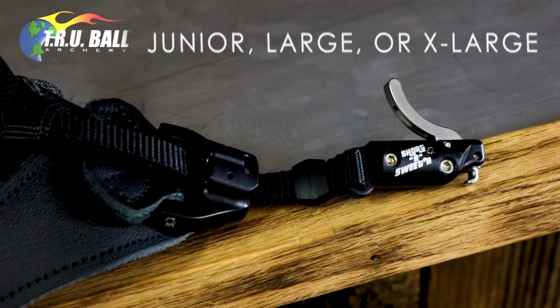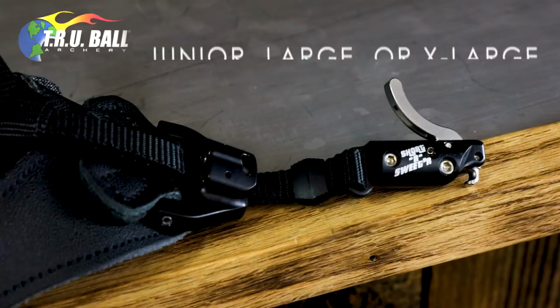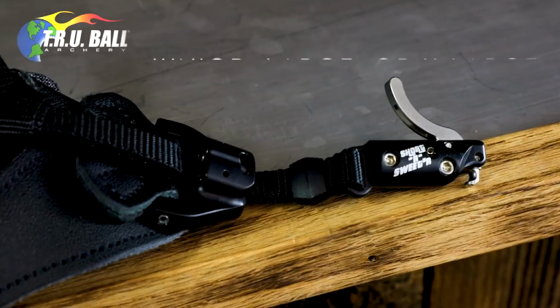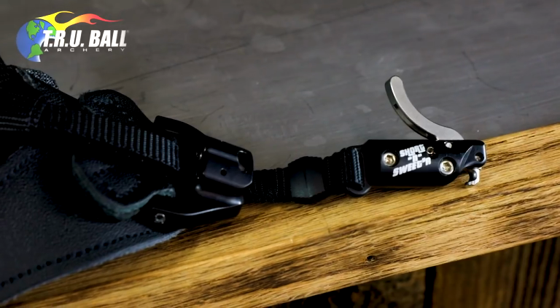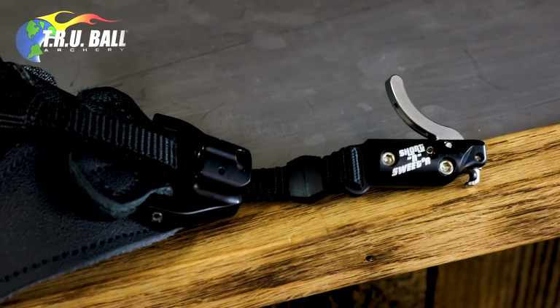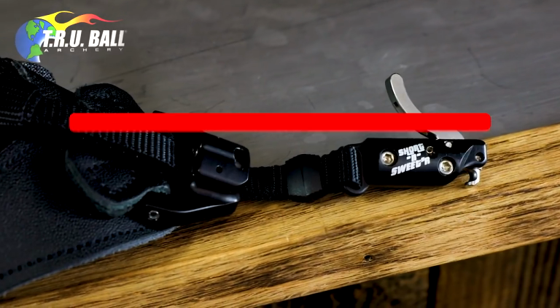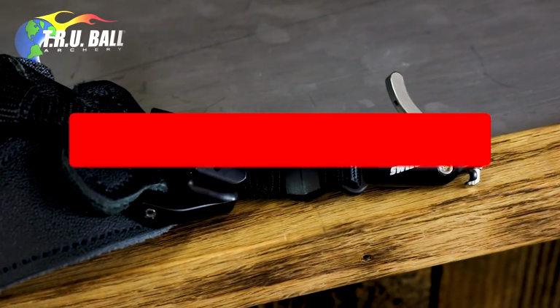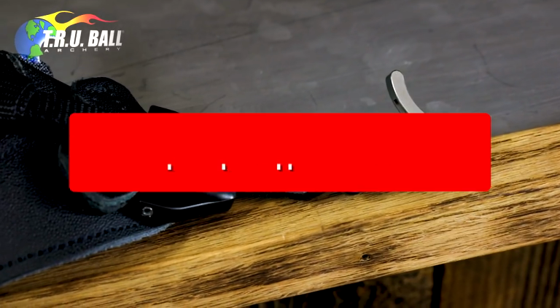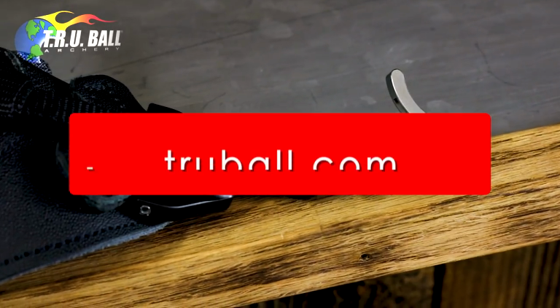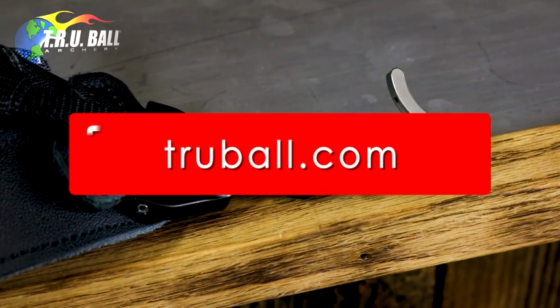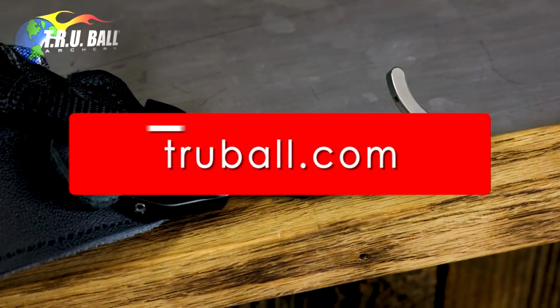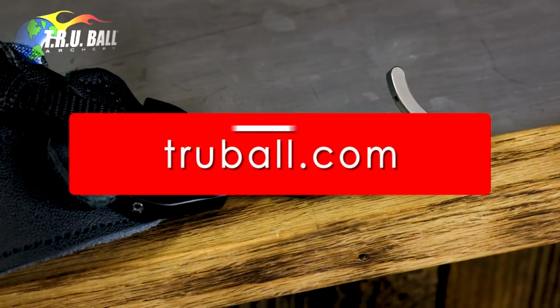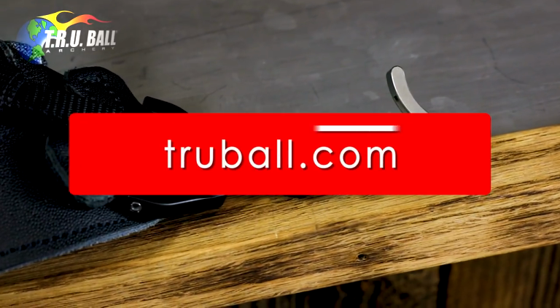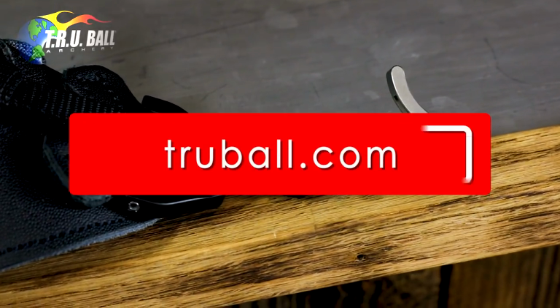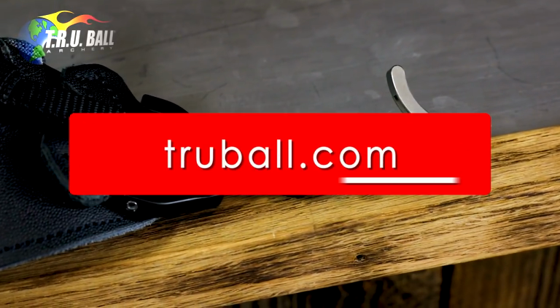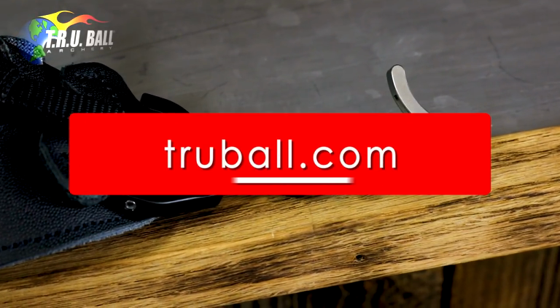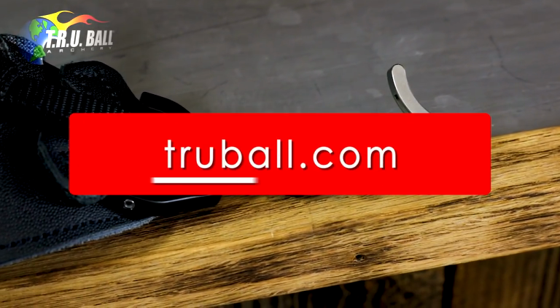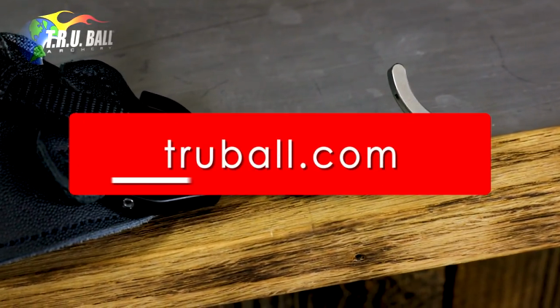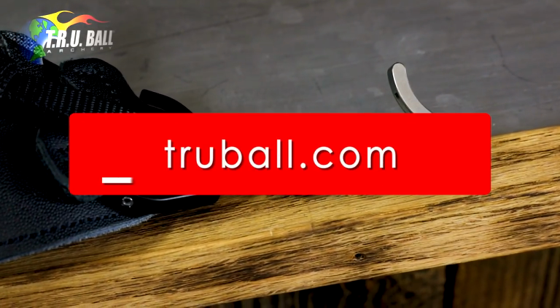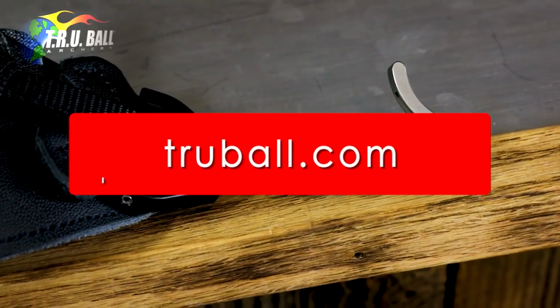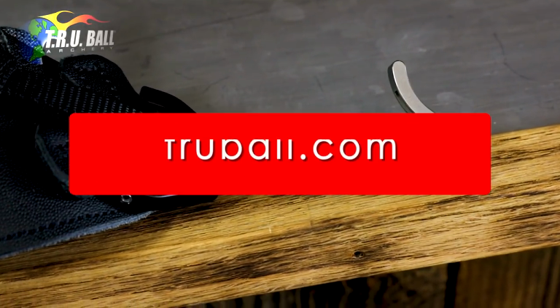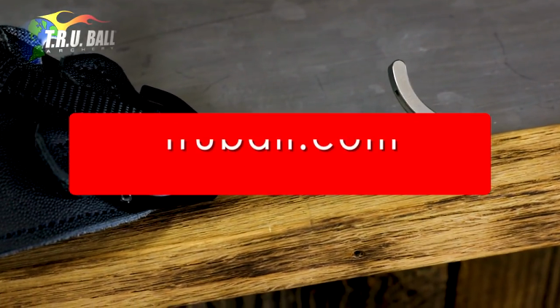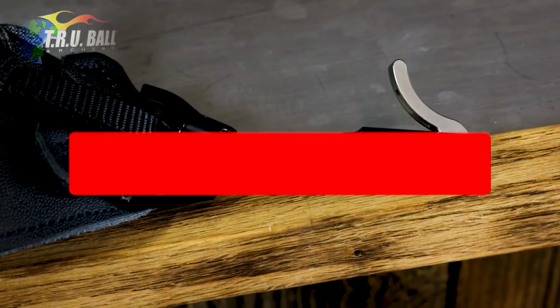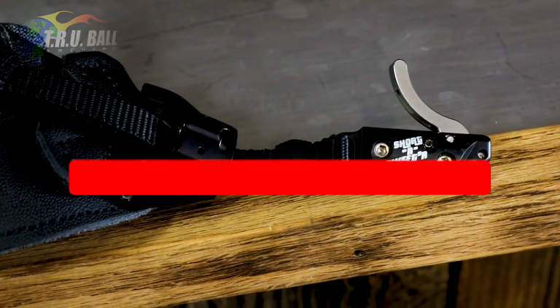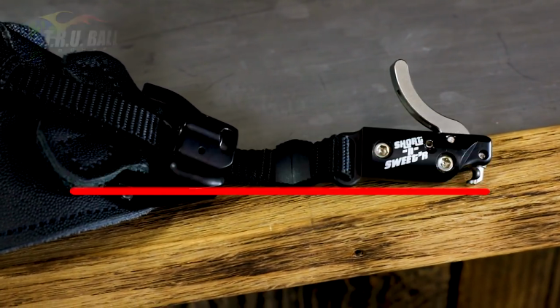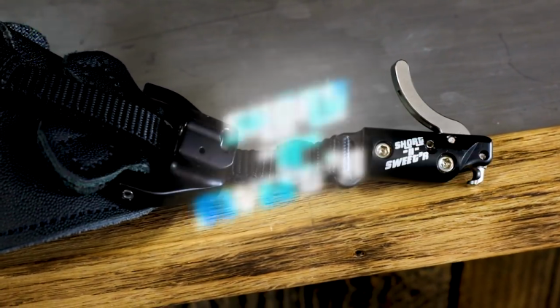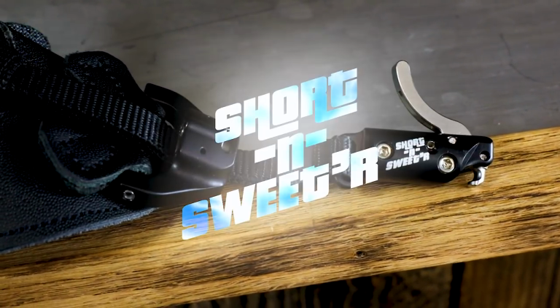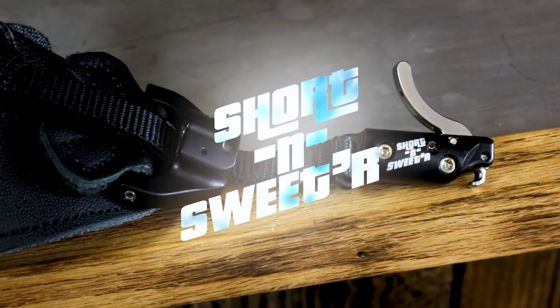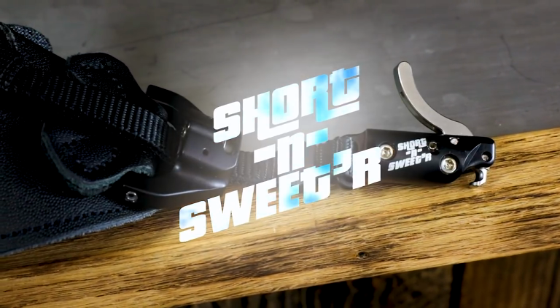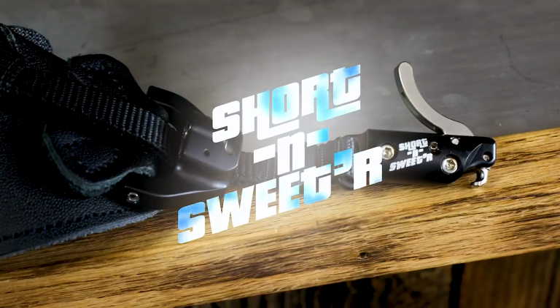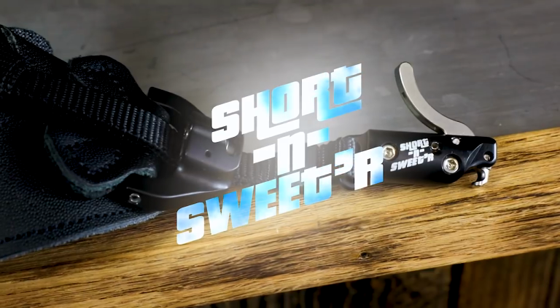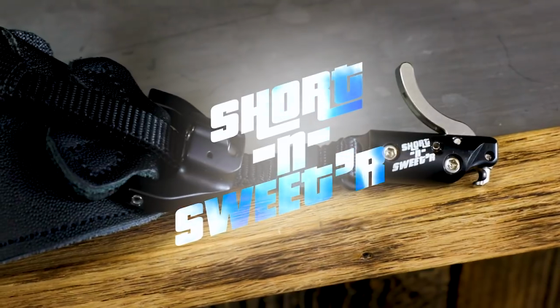For more information, visit us on the web at www.truball.com. Keep your eye on the prize.